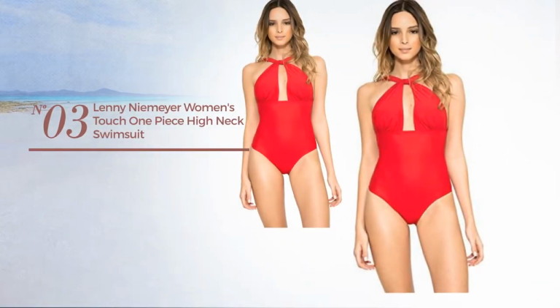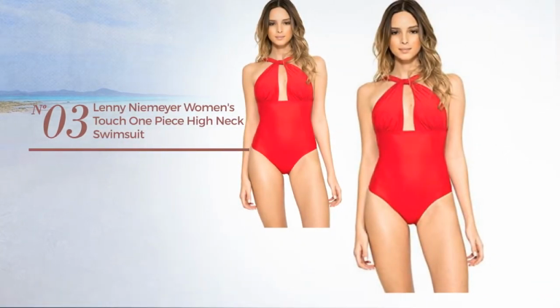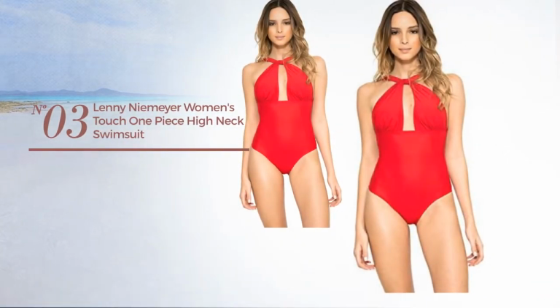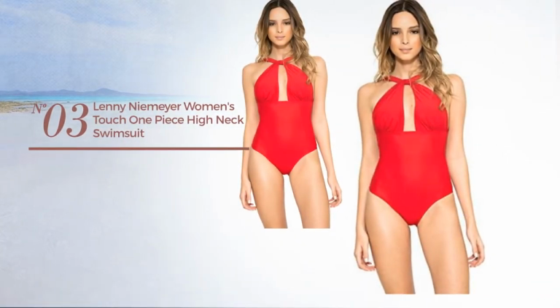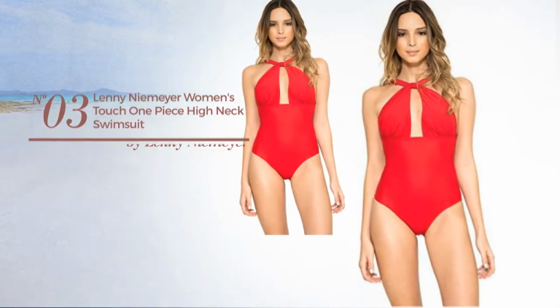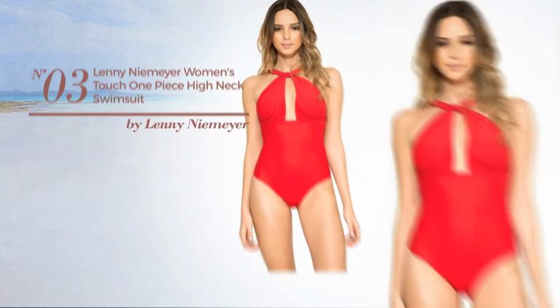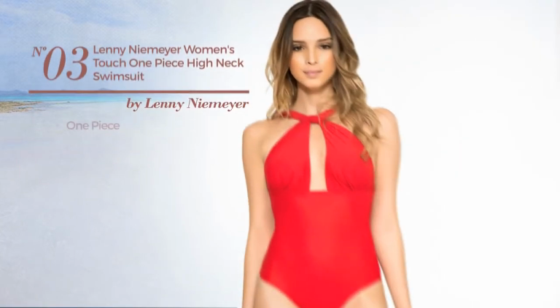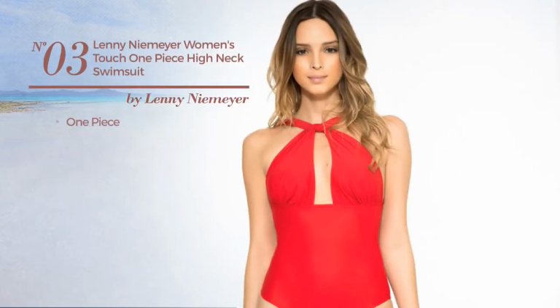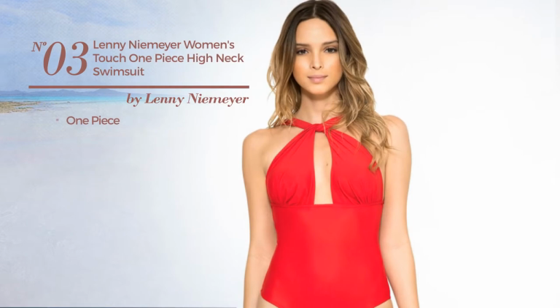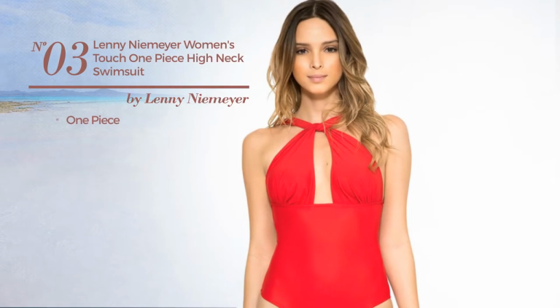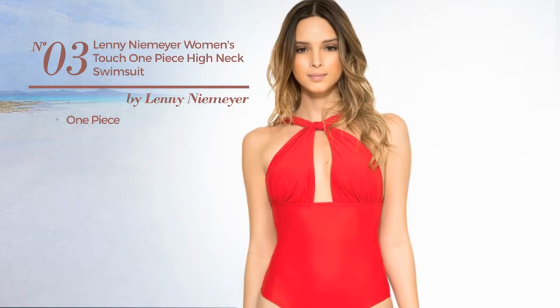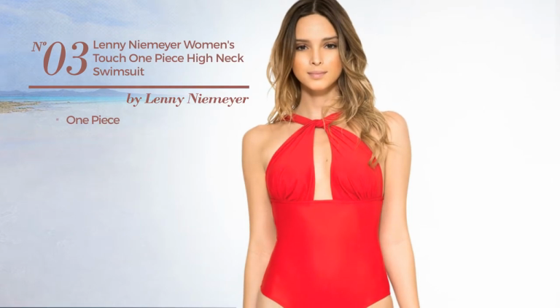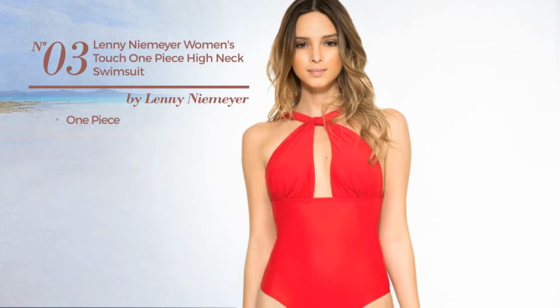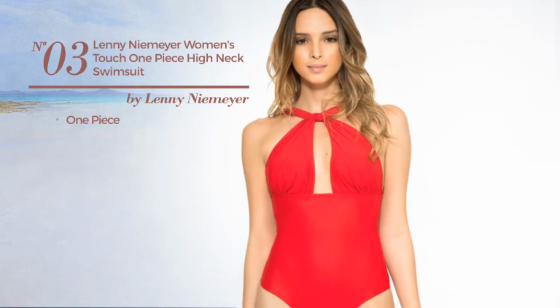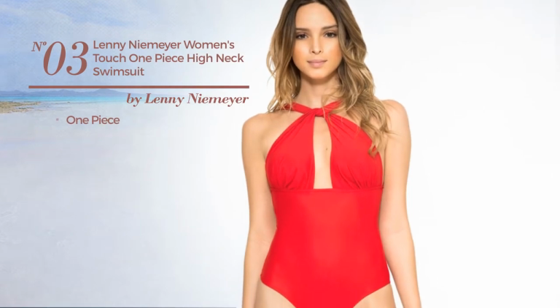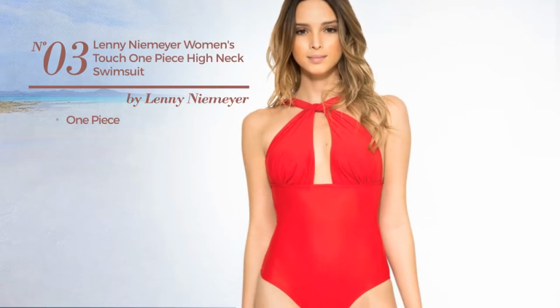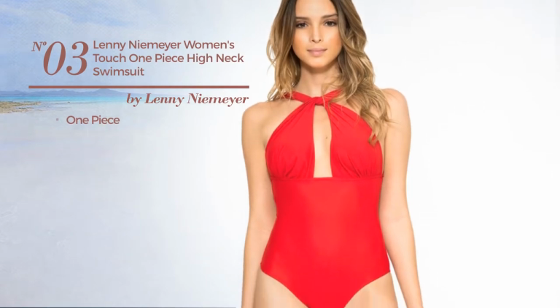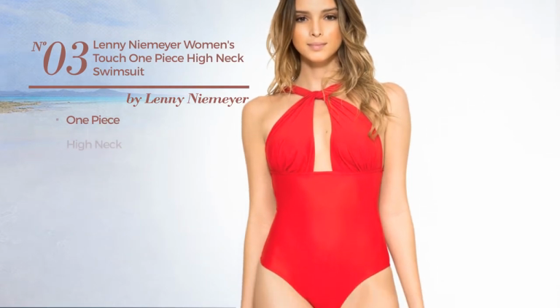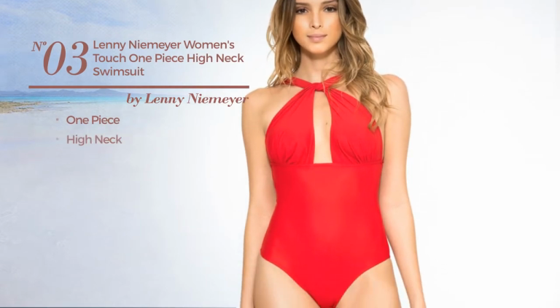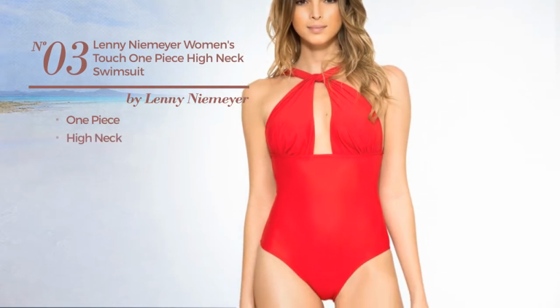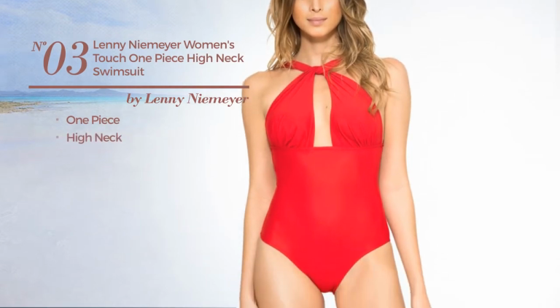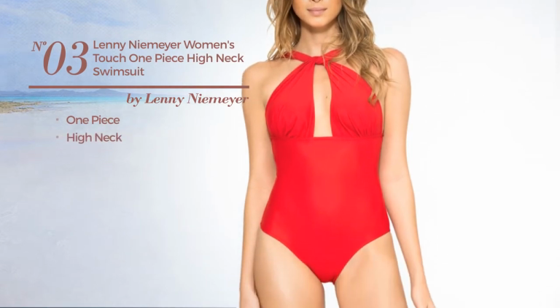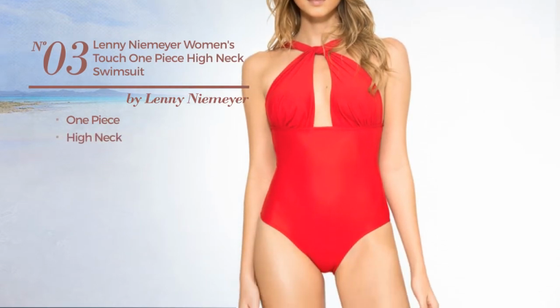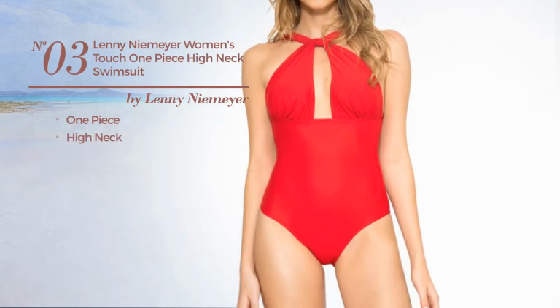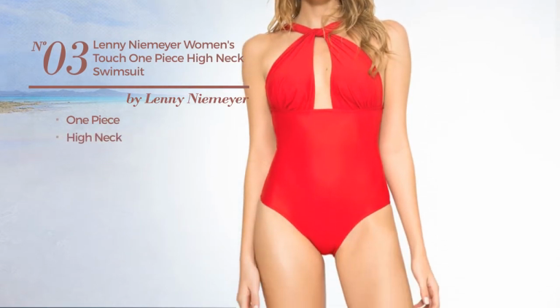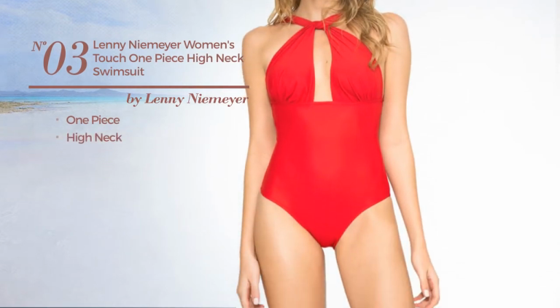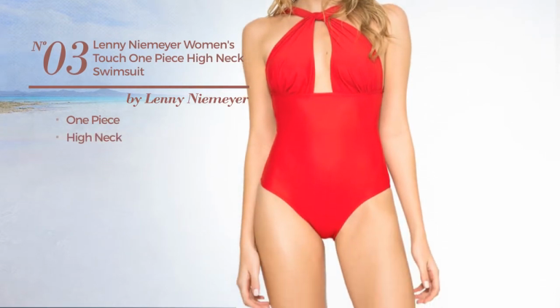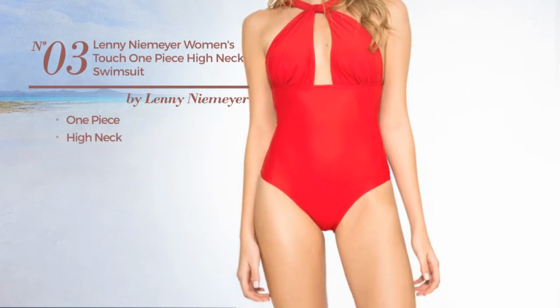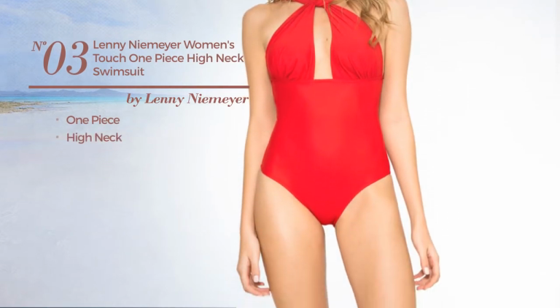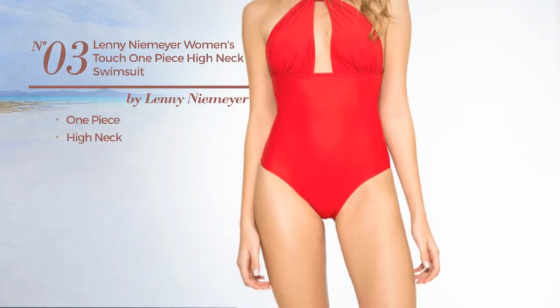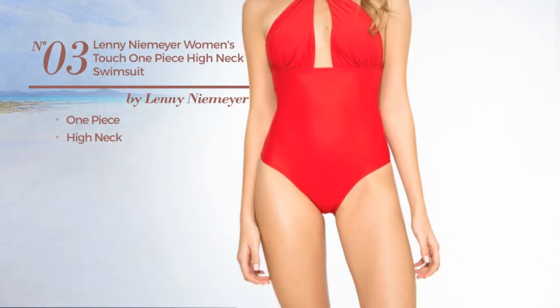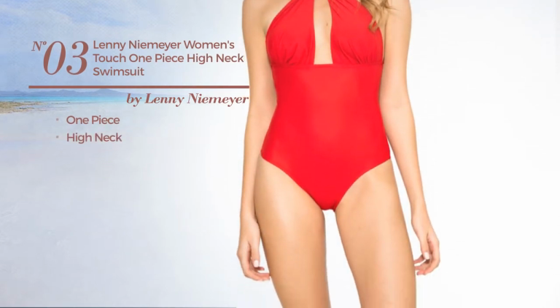Number 3. A one-piece swimsuit with a high neck. Available only in this color.